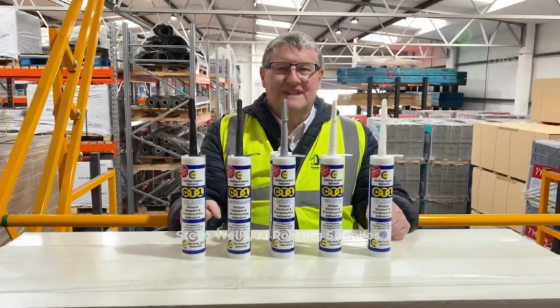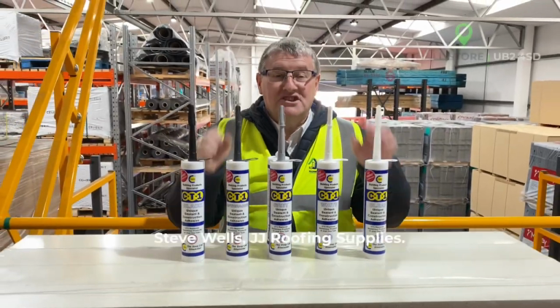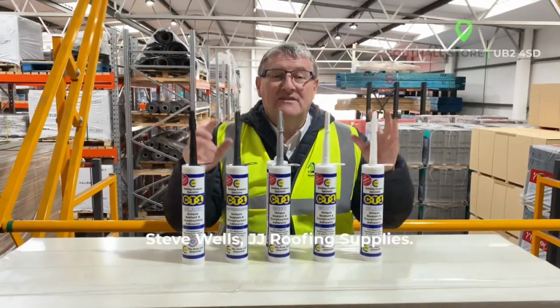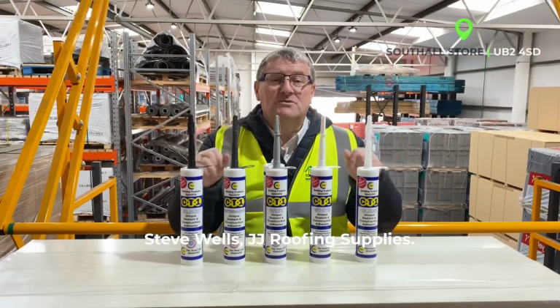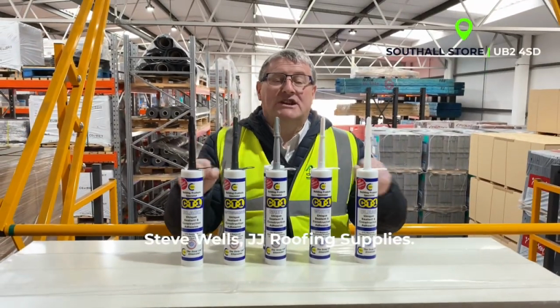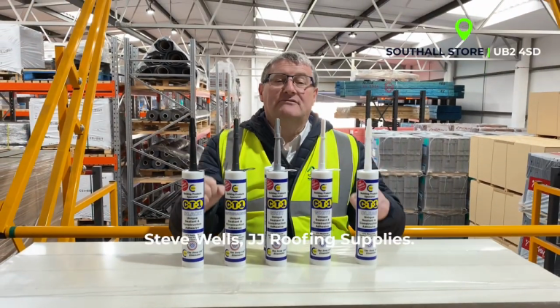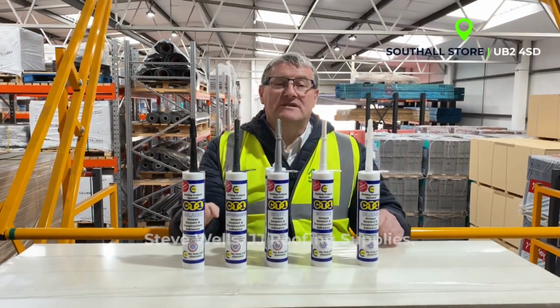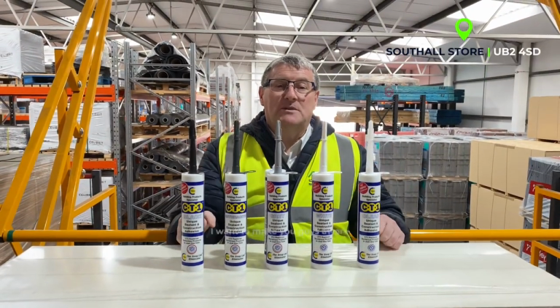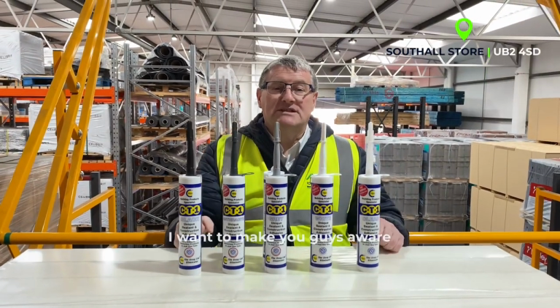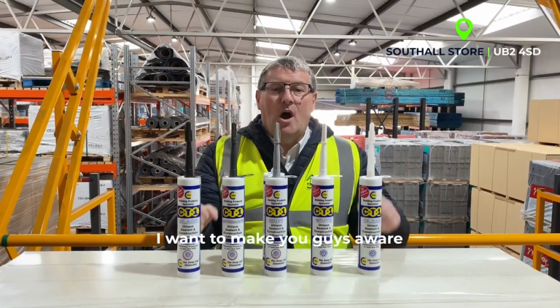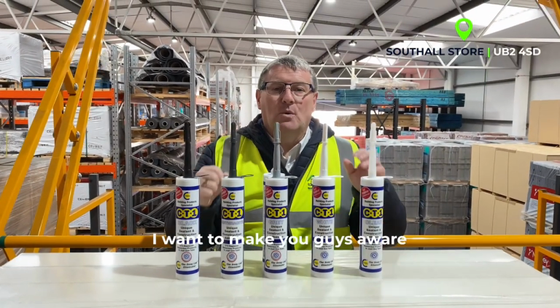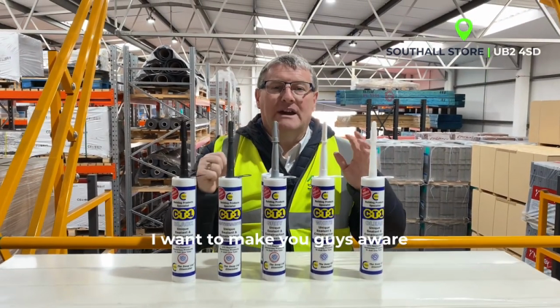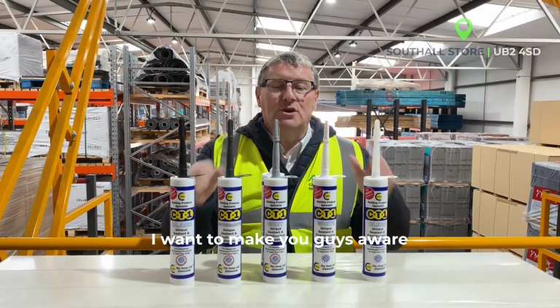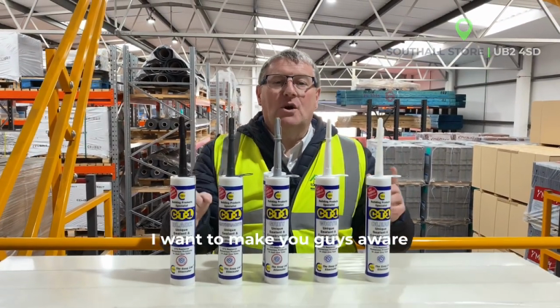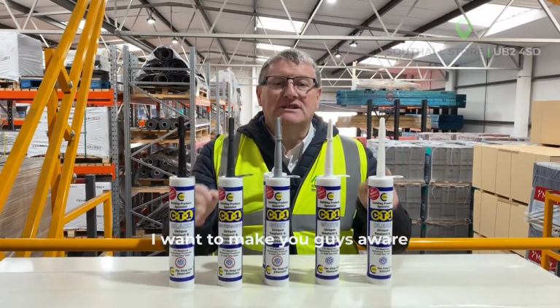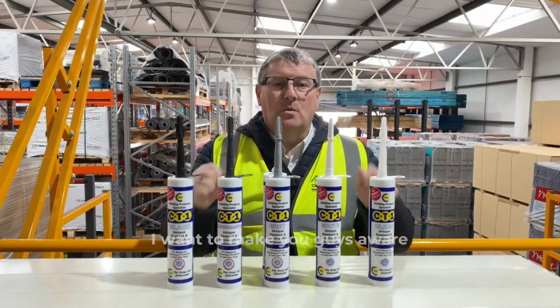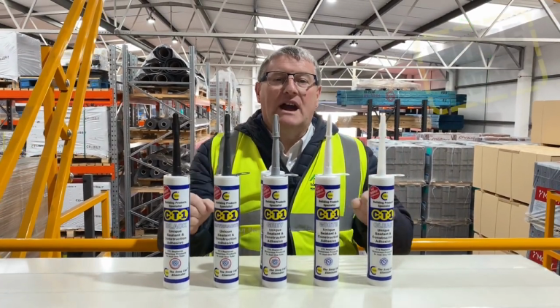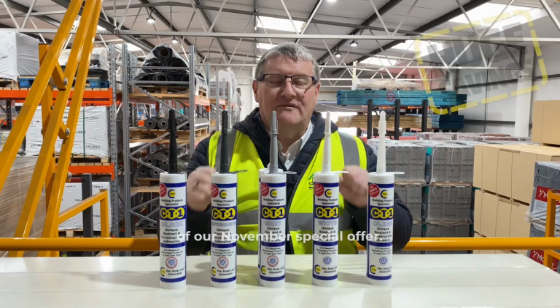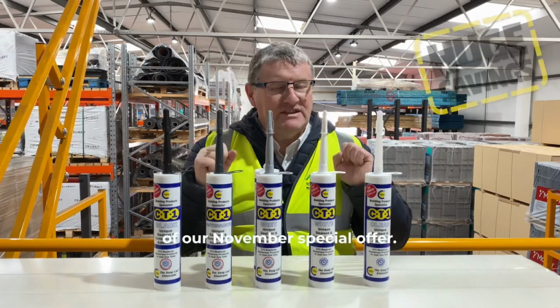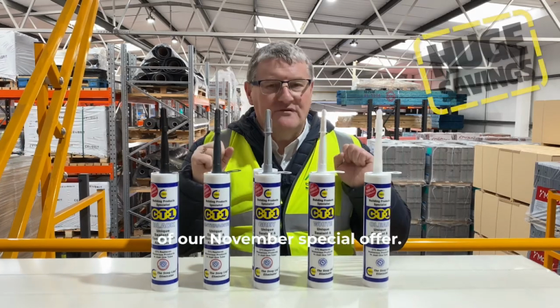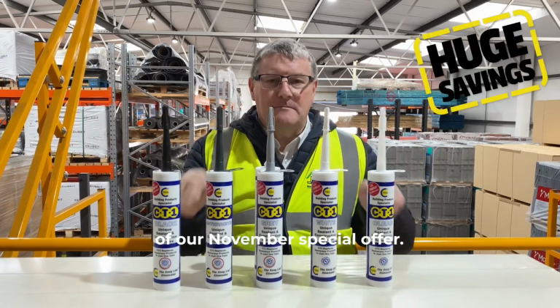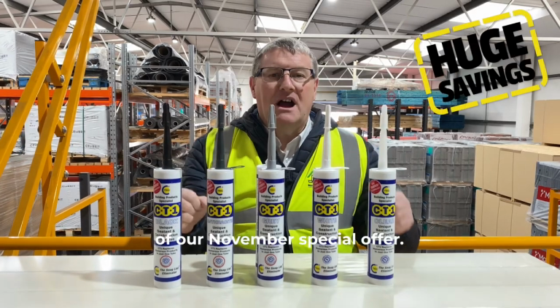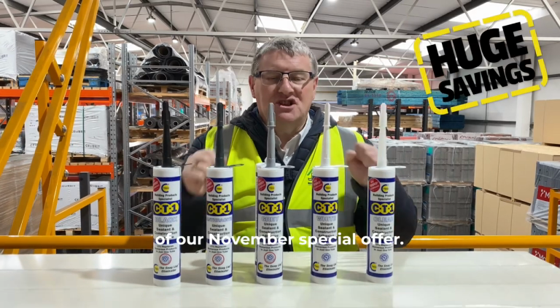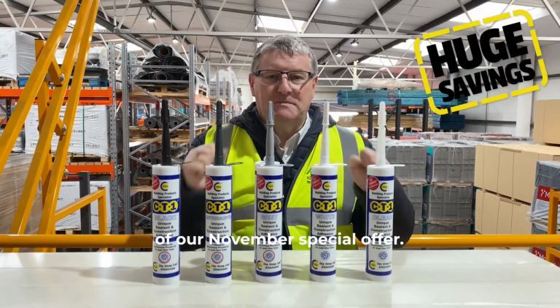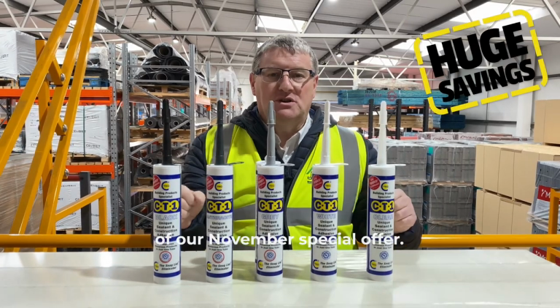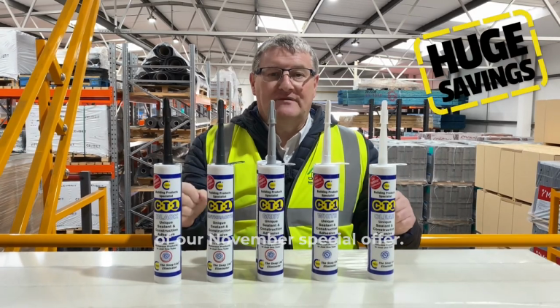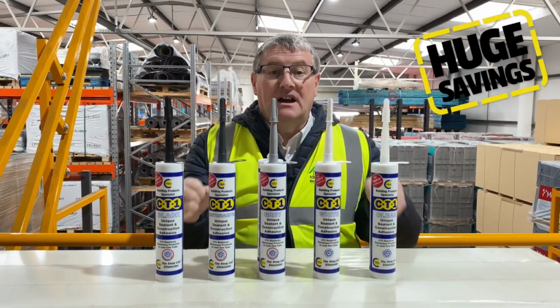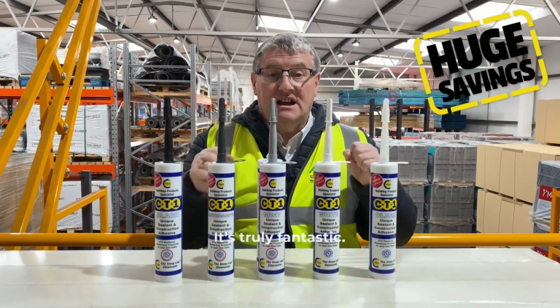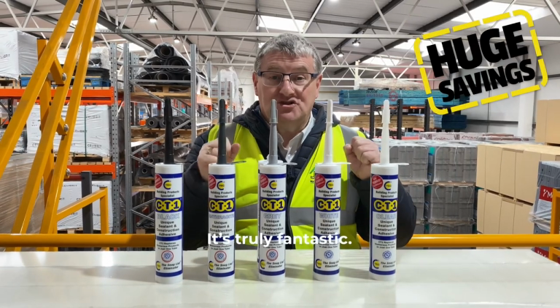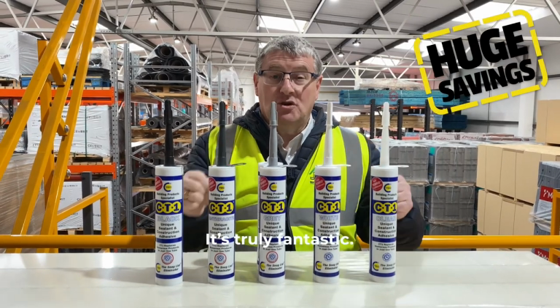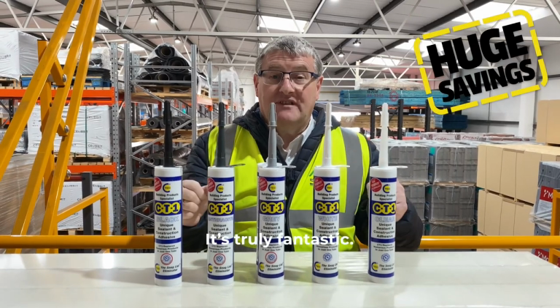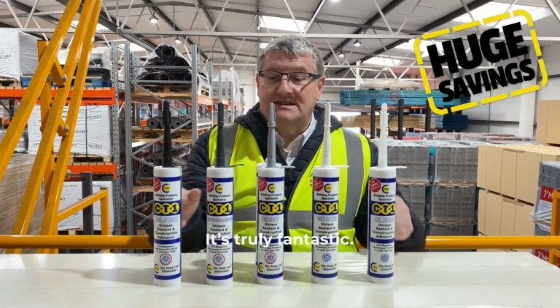Steve Wells, JJ Roofing Supplies. I want to make you guys aware of our November special offer. It's truly fantastic.